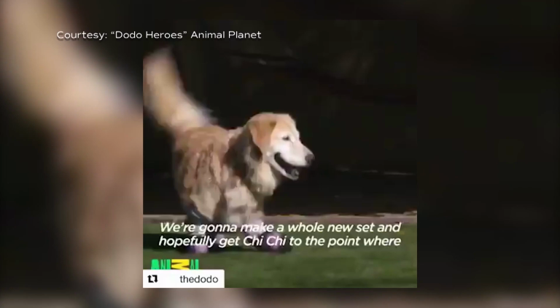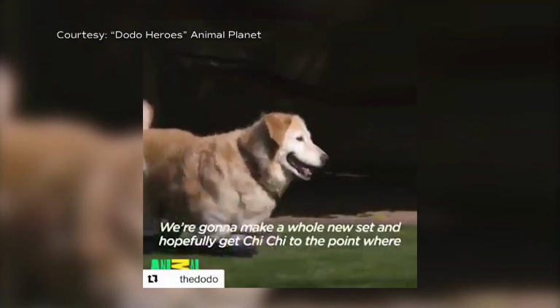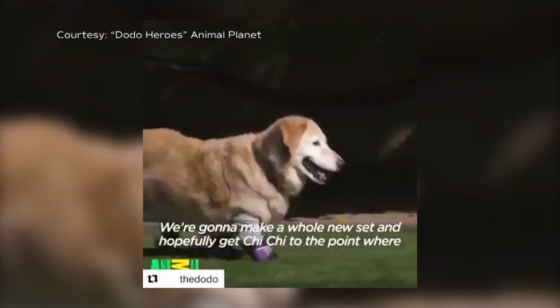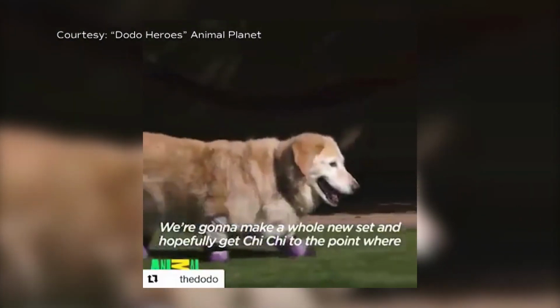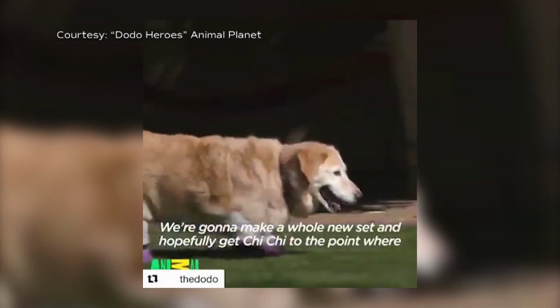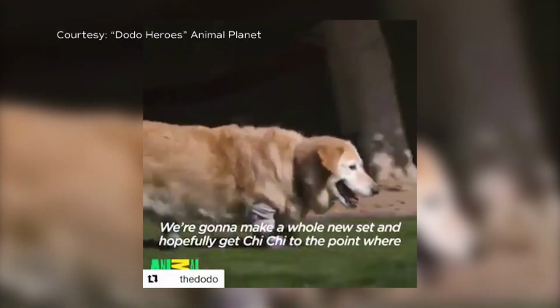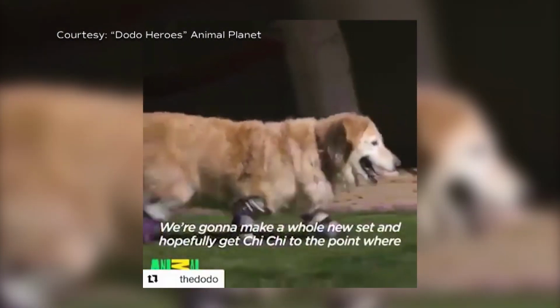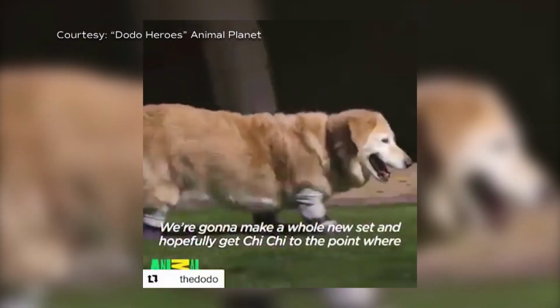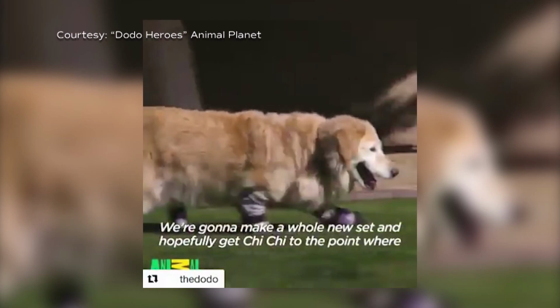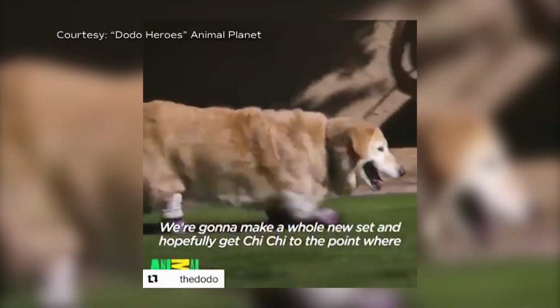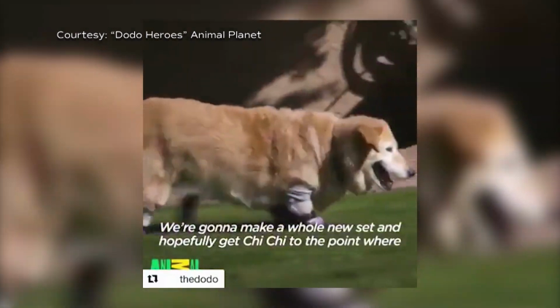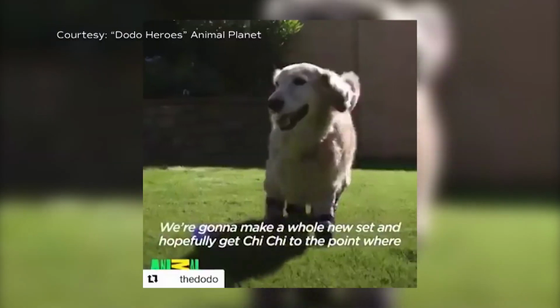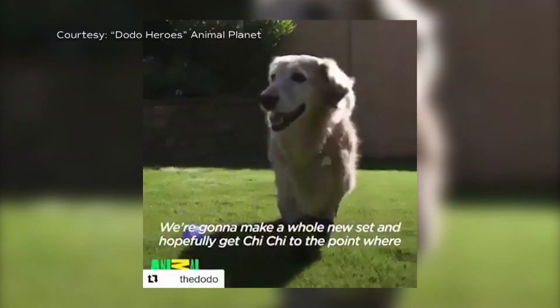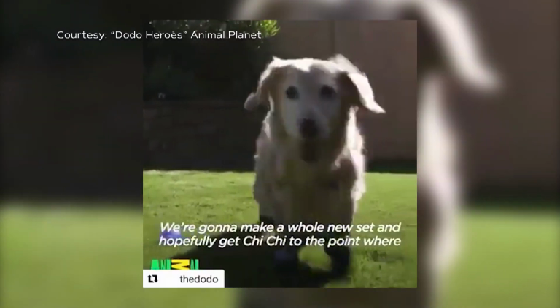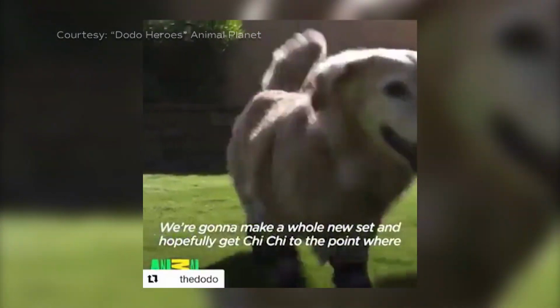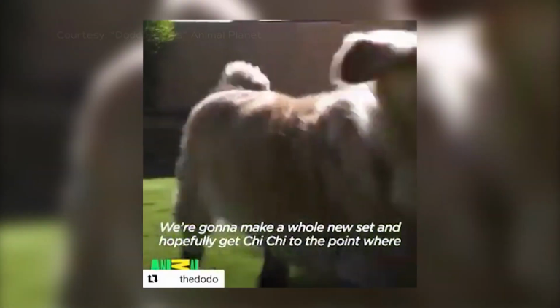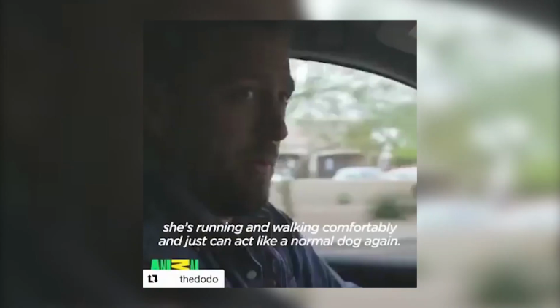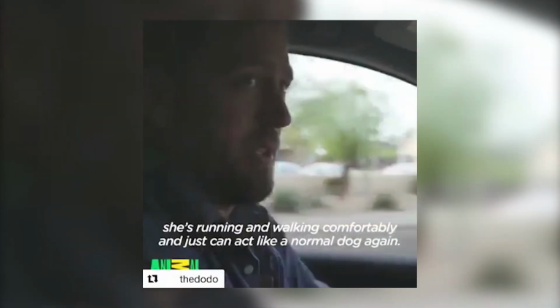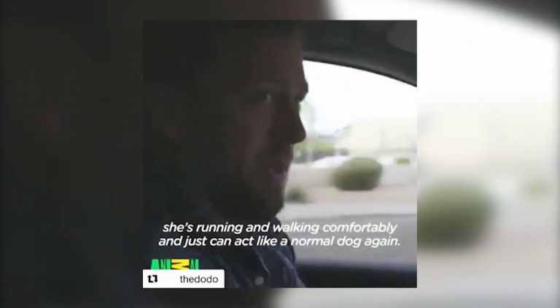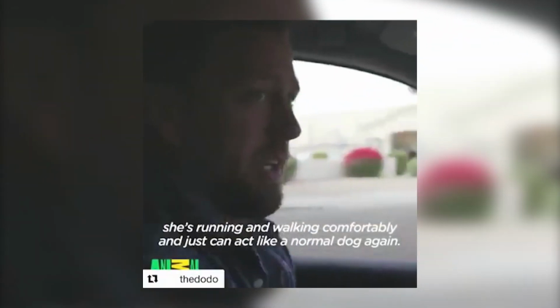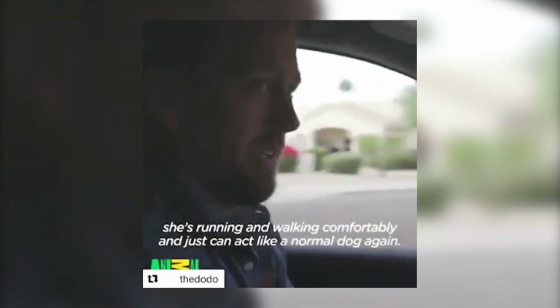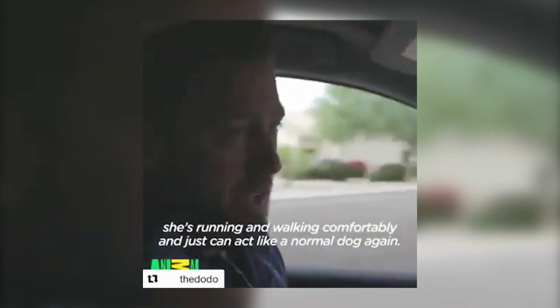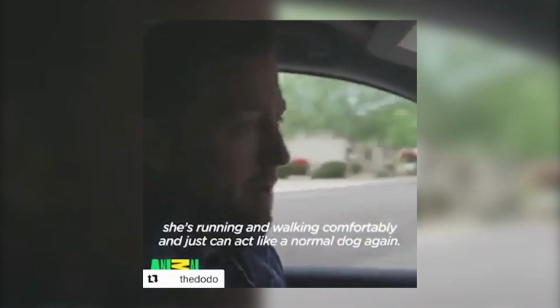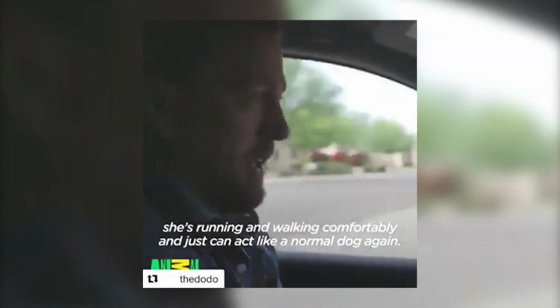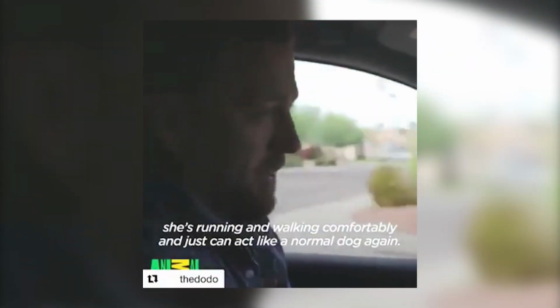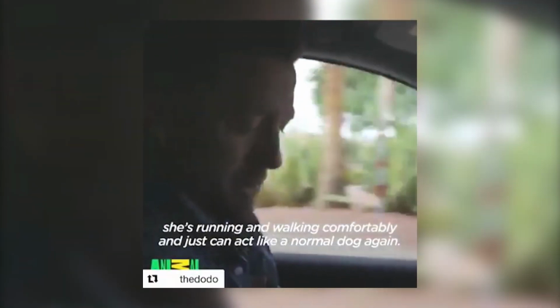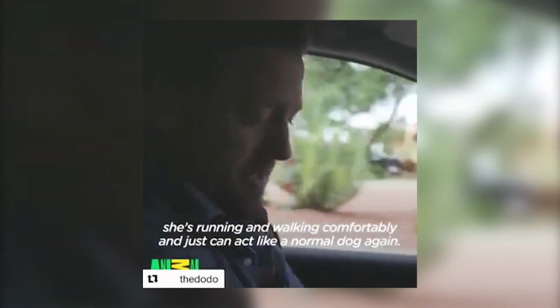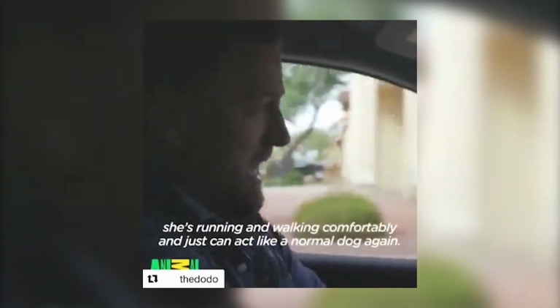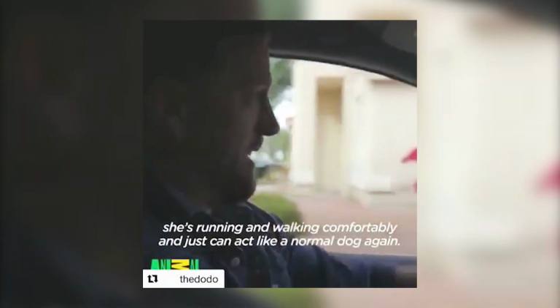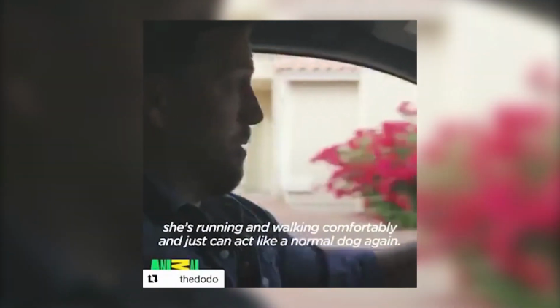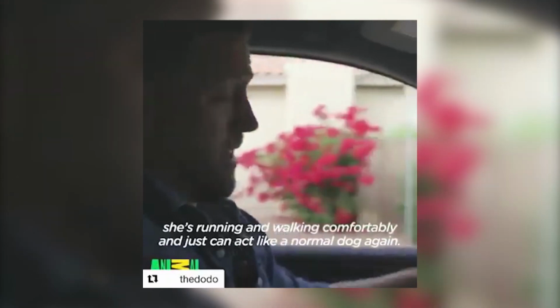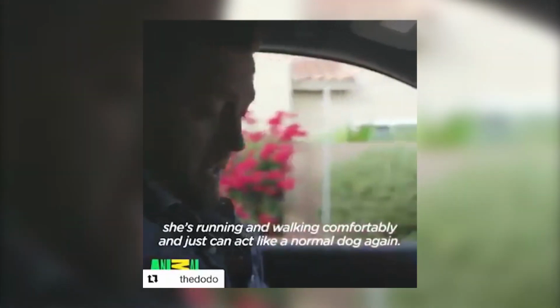We're going to make a whole new set and hopefully get Chichi to the point where she's running and walking comfortably and just going to act like a normal dog again.